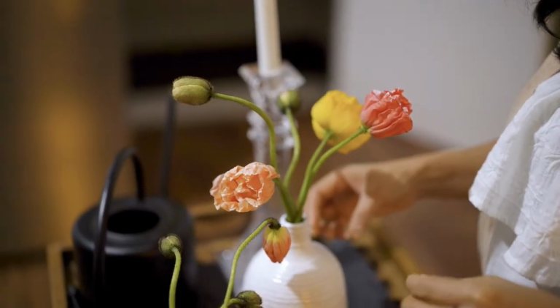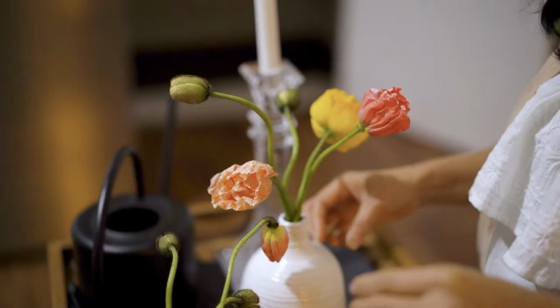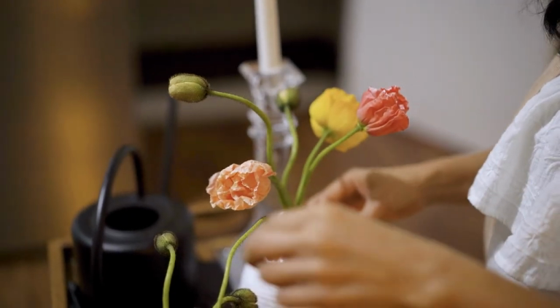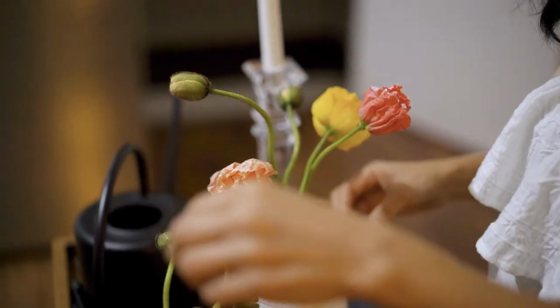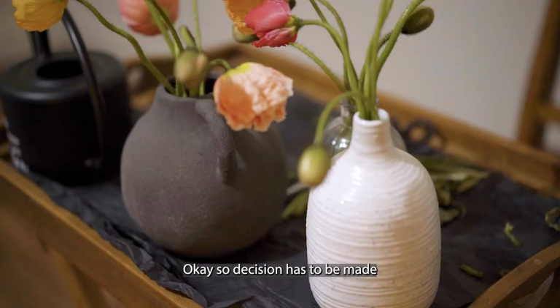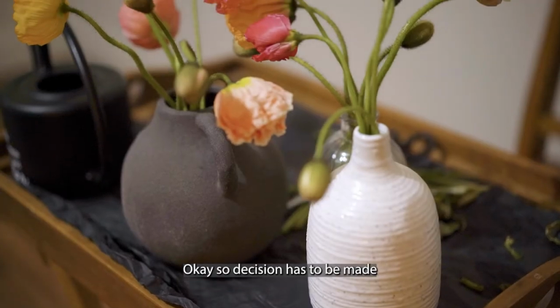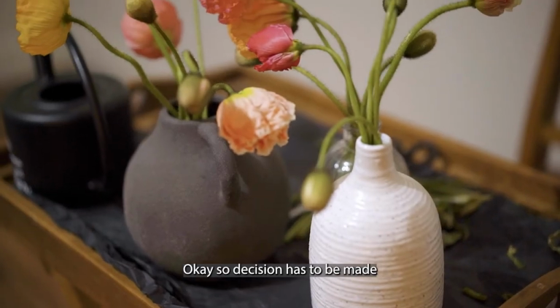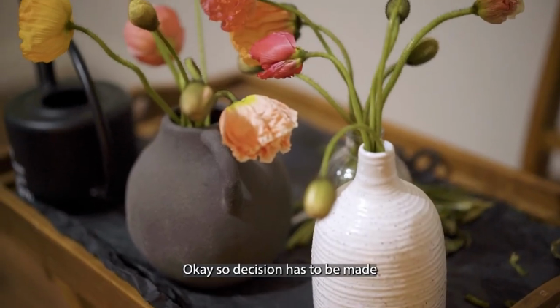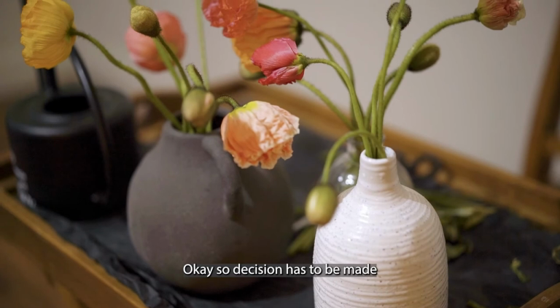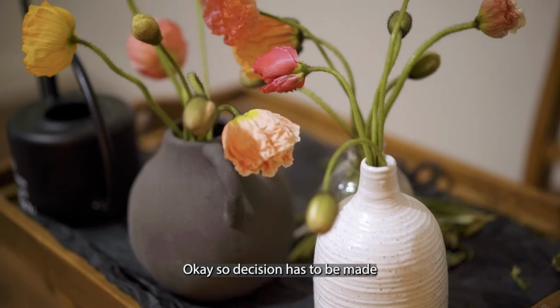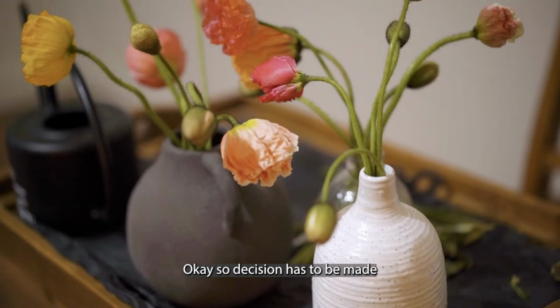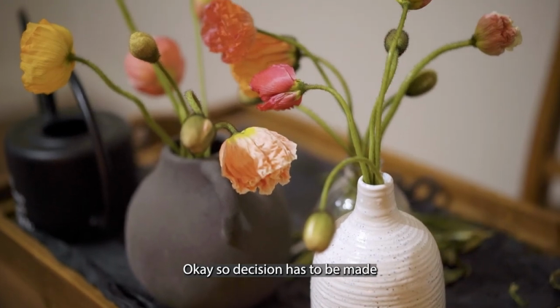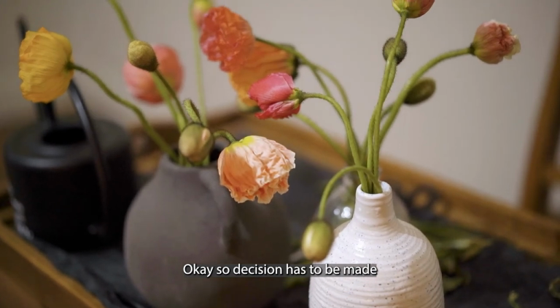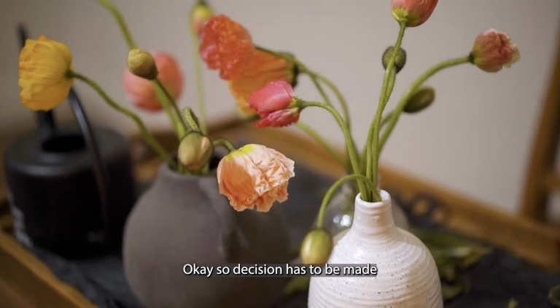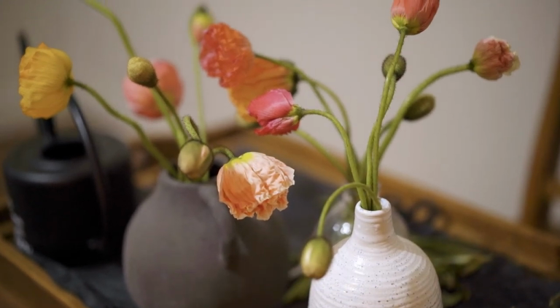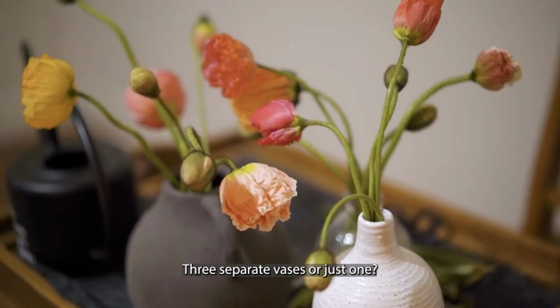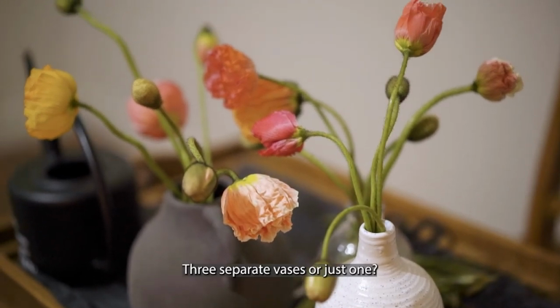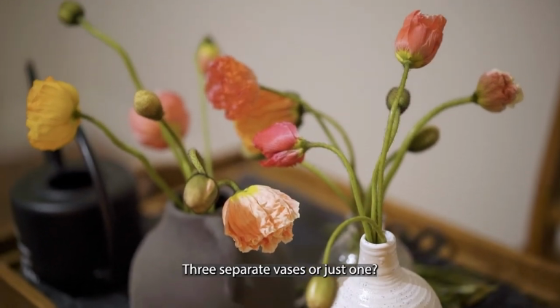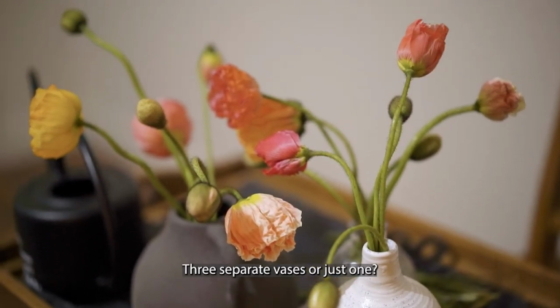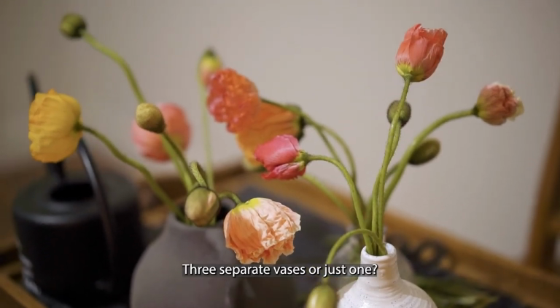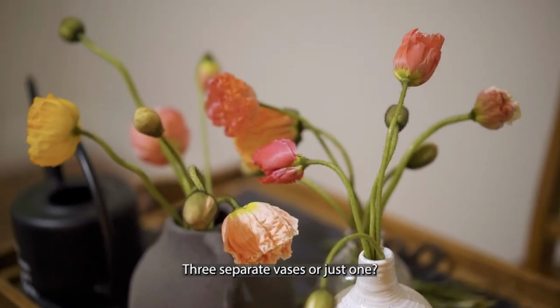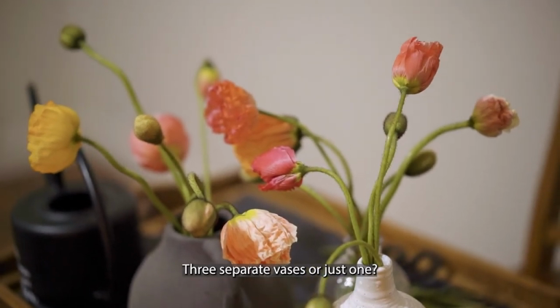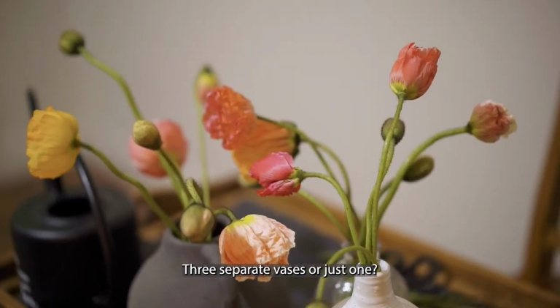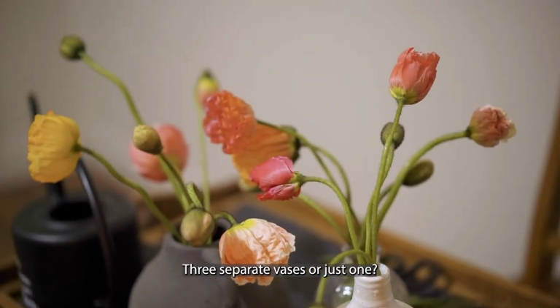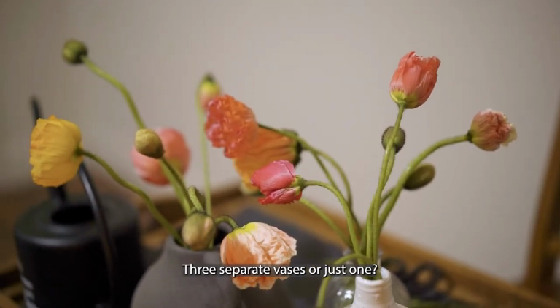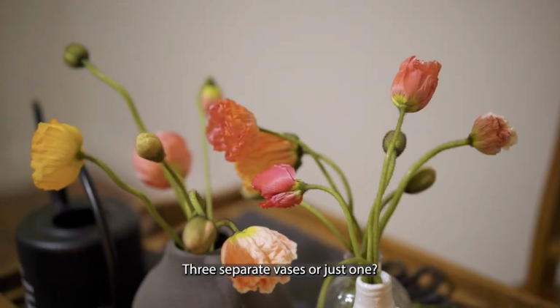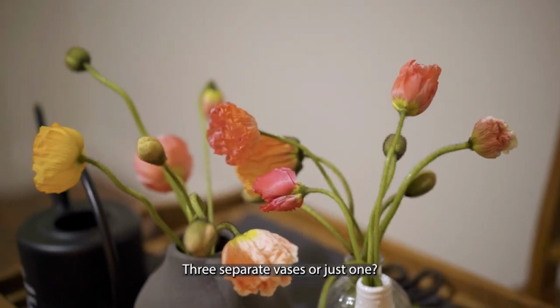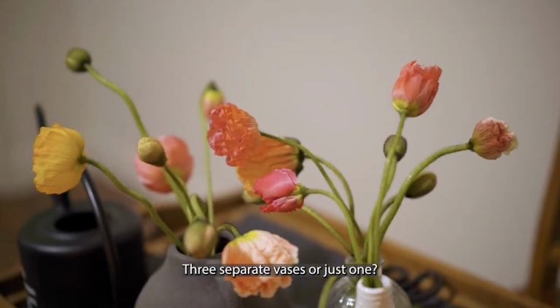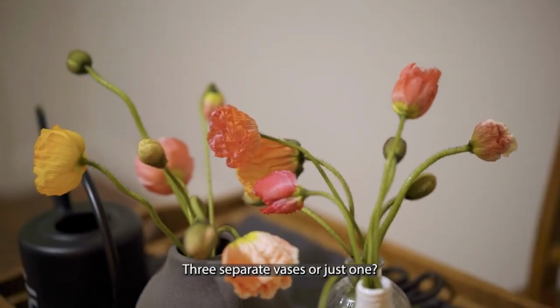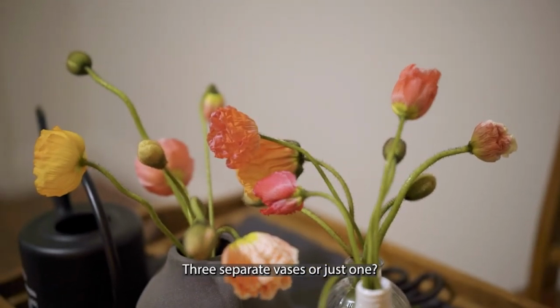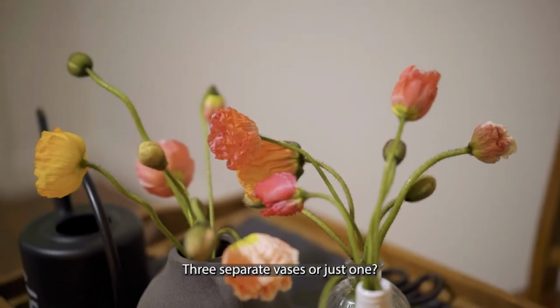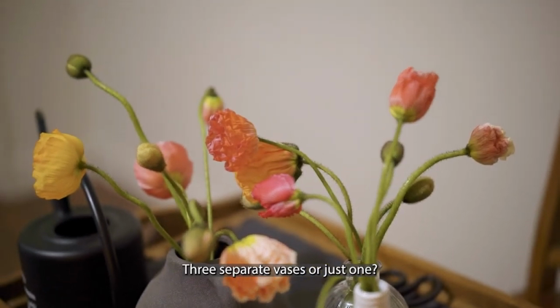Okay, so a decision has to be made: three separate vases or just one?